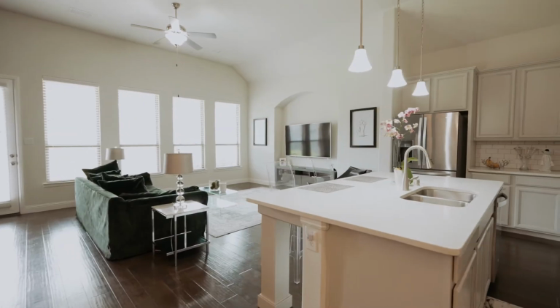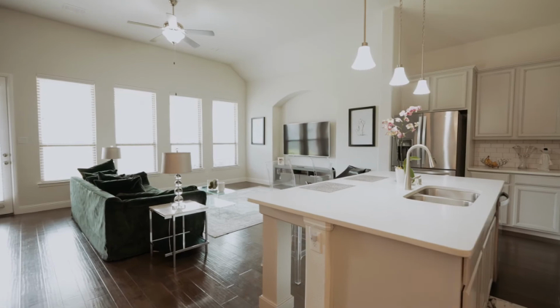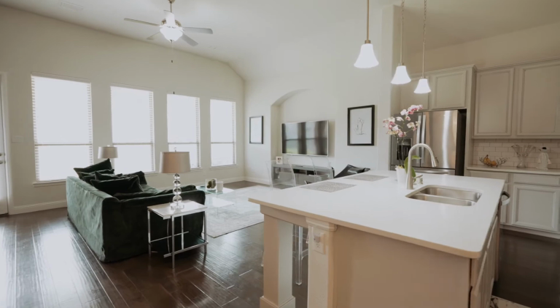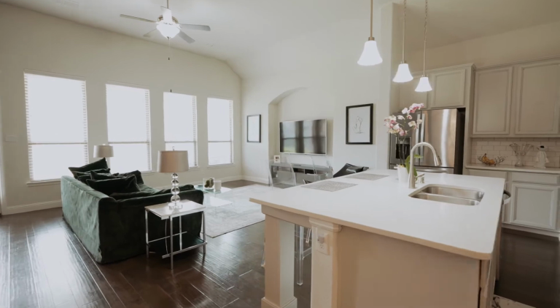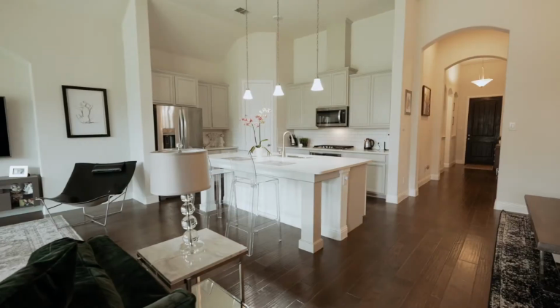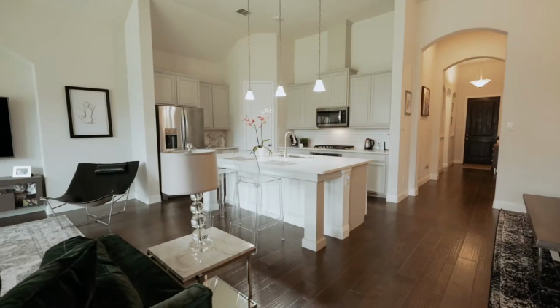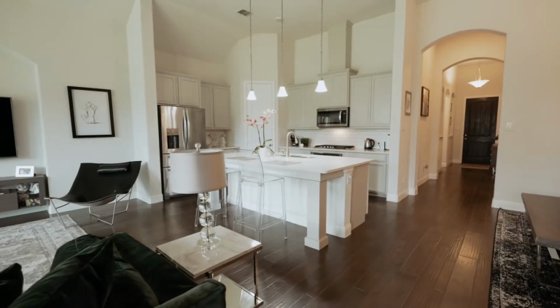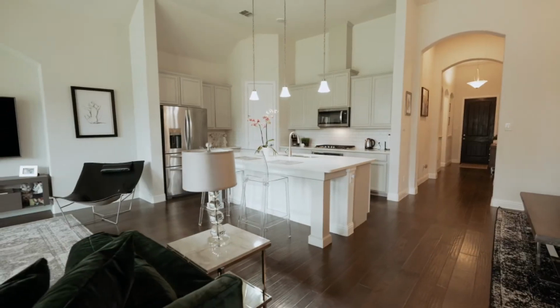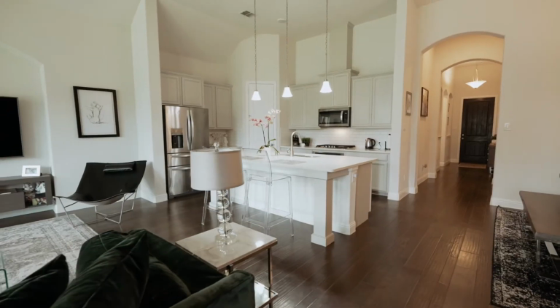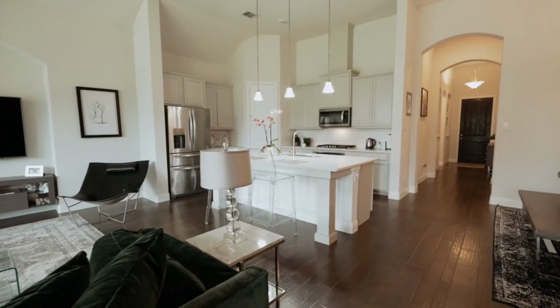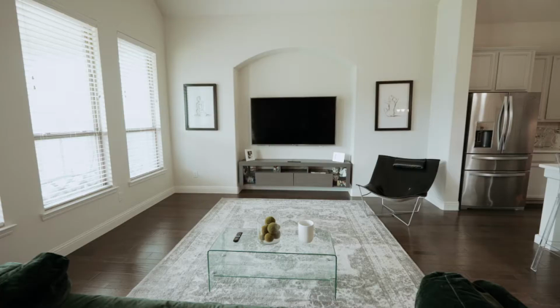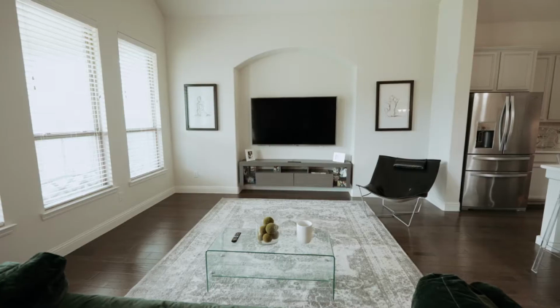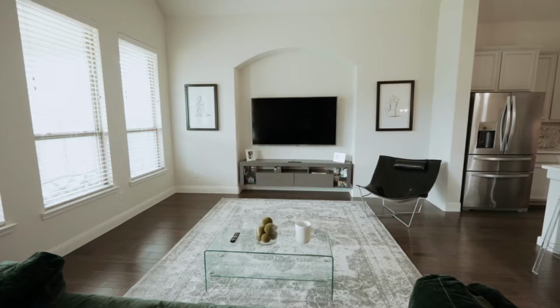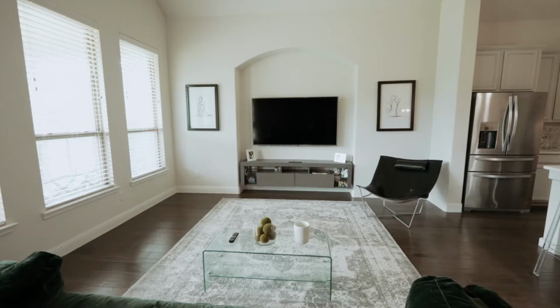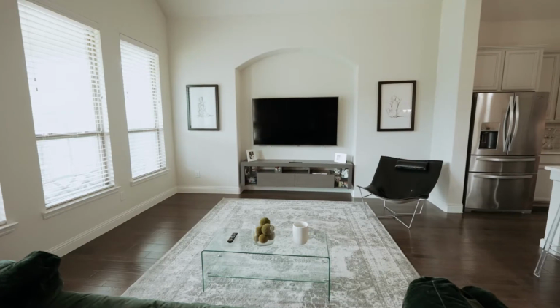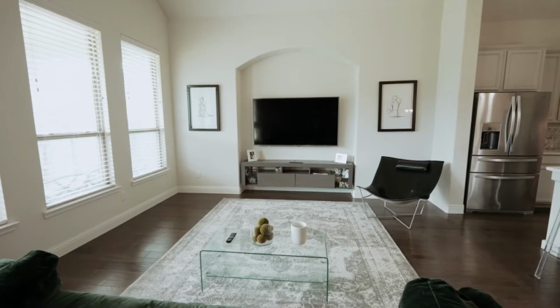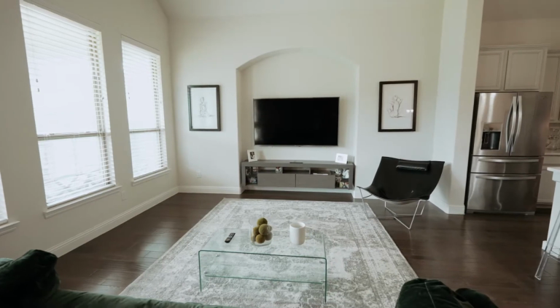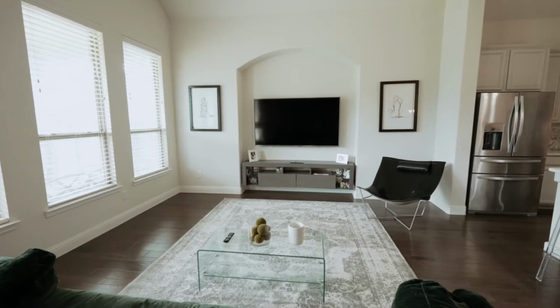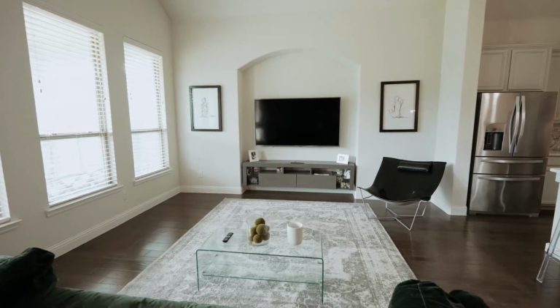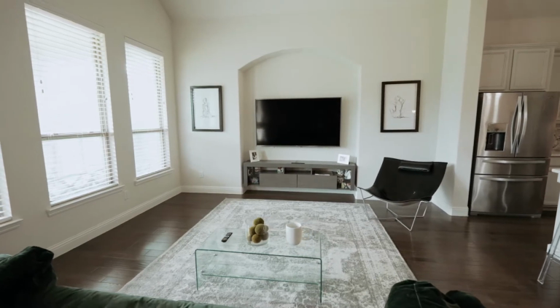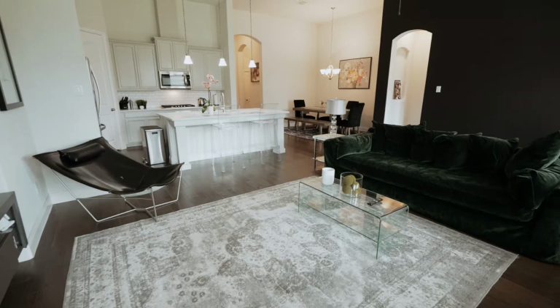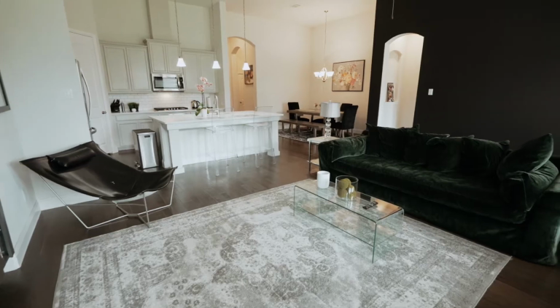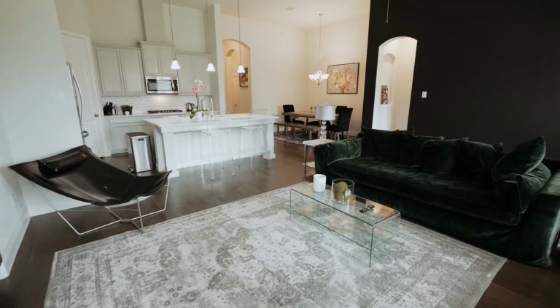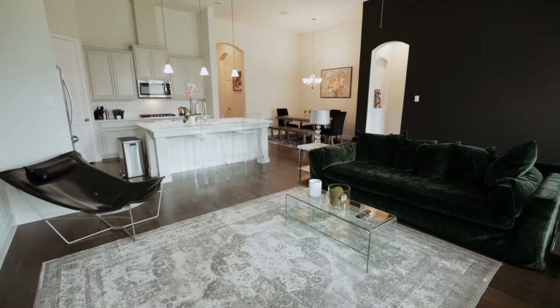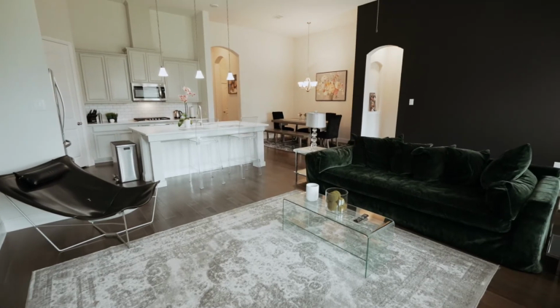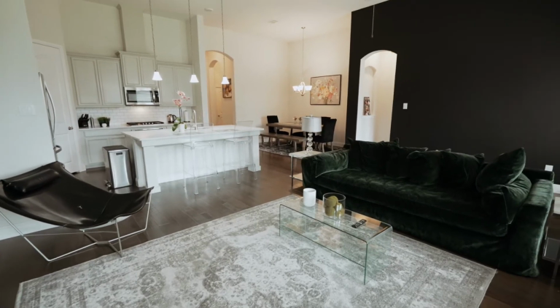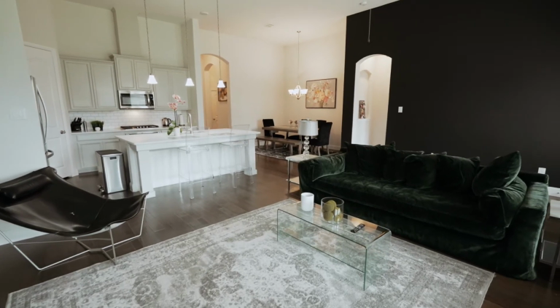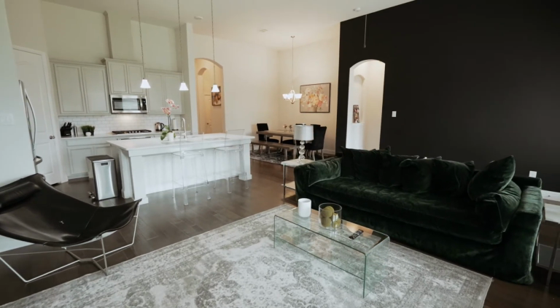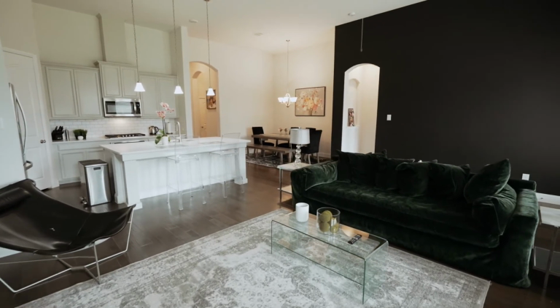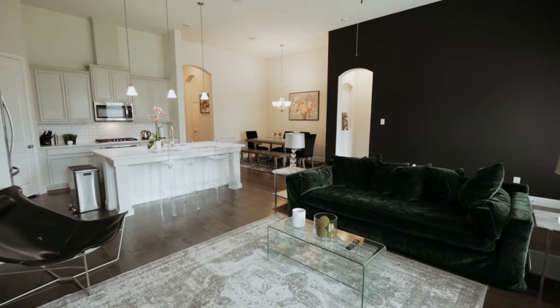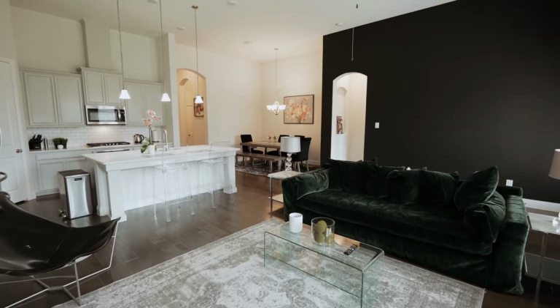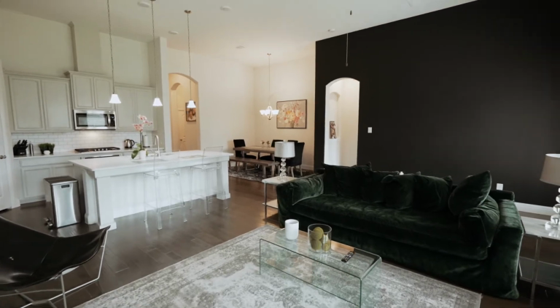This plantation home build greets you with an open floor plan and a wall of windows for the perfect amount of natural light.